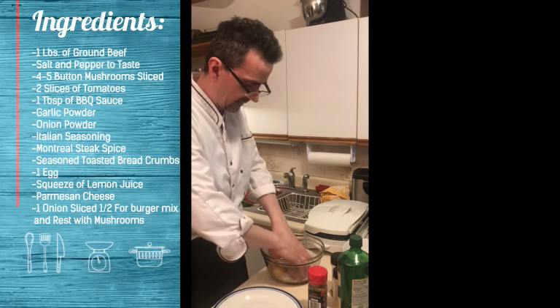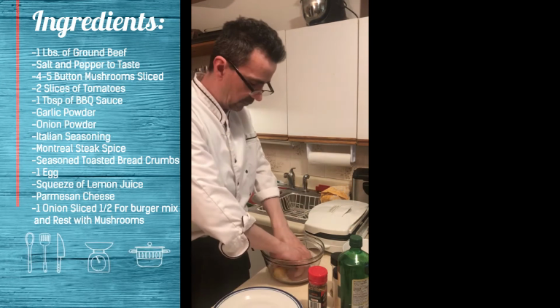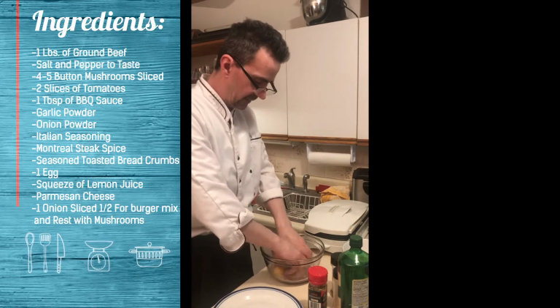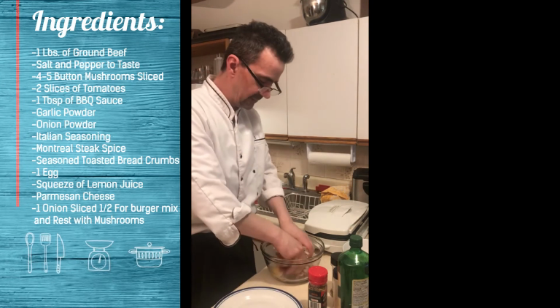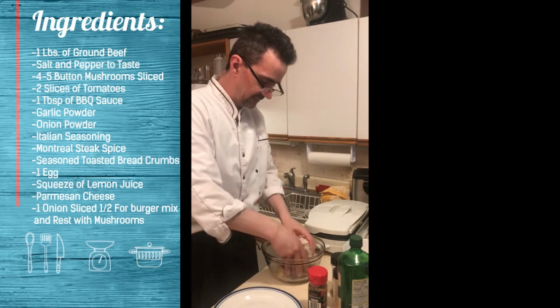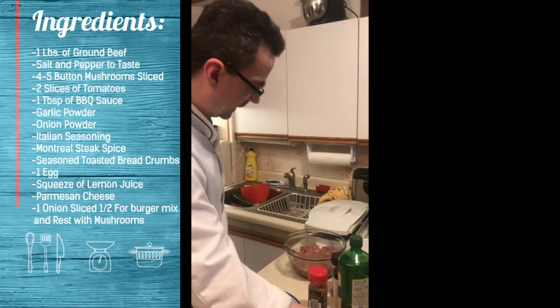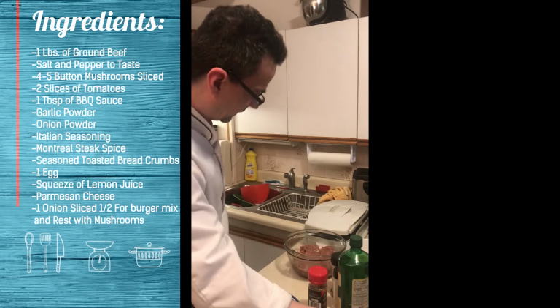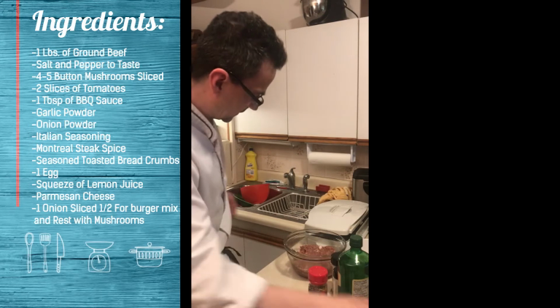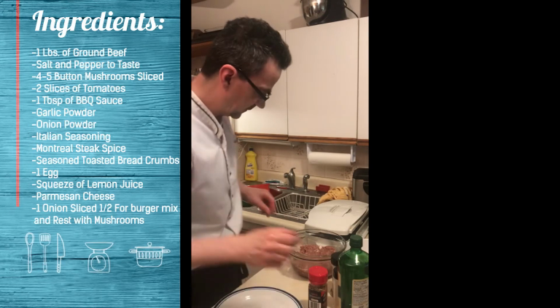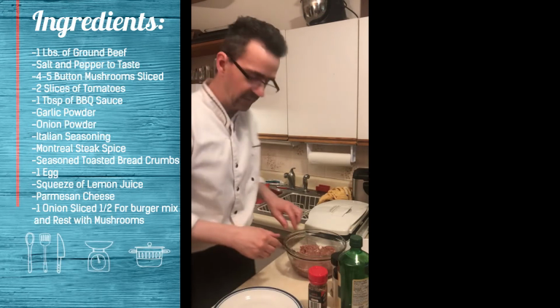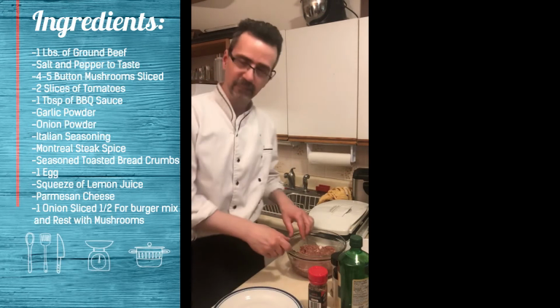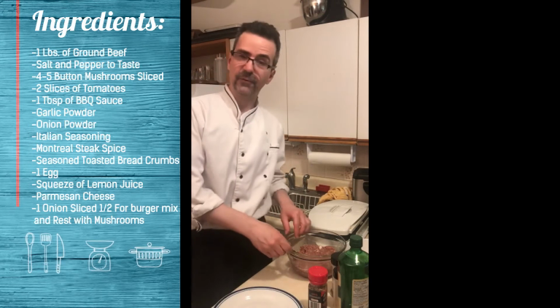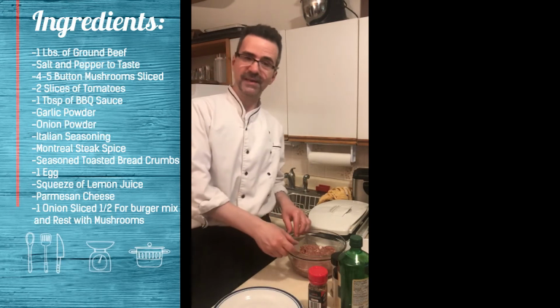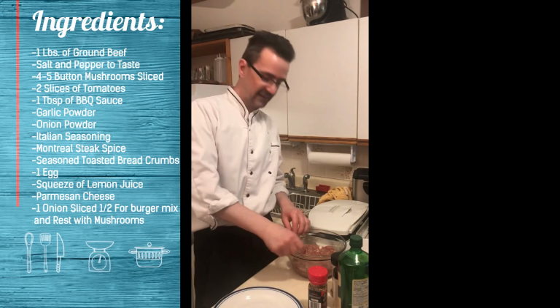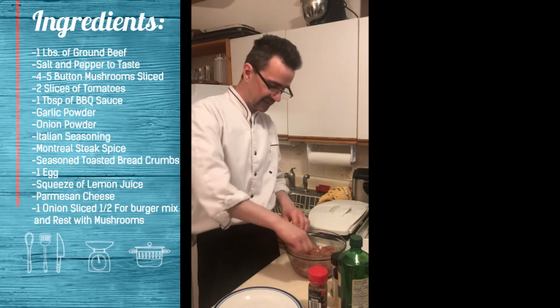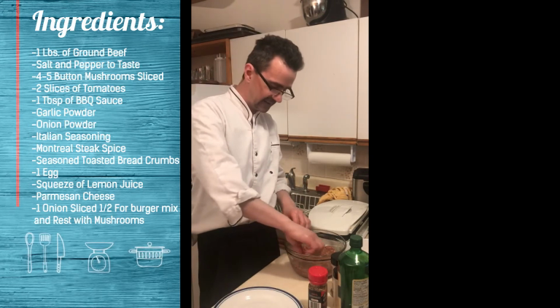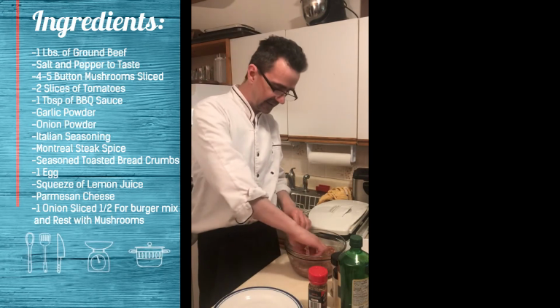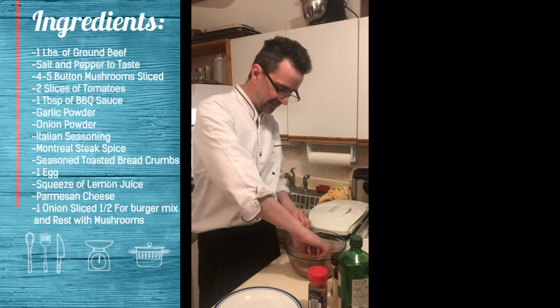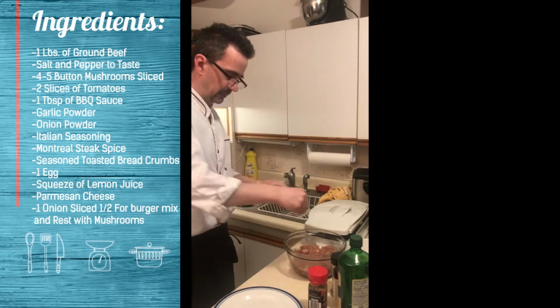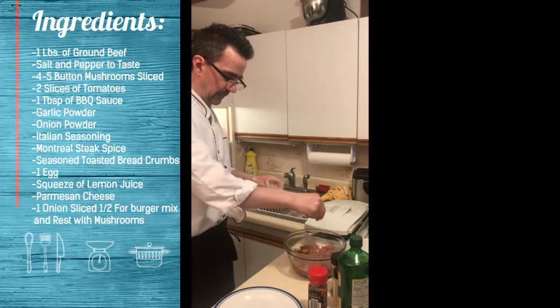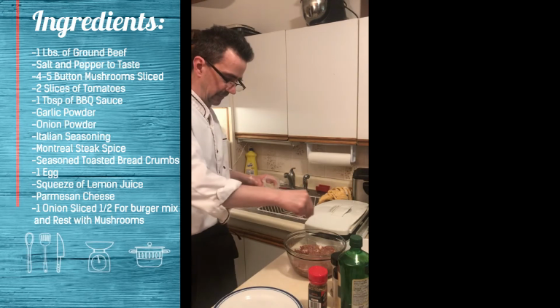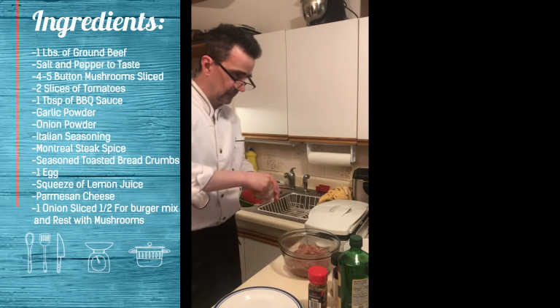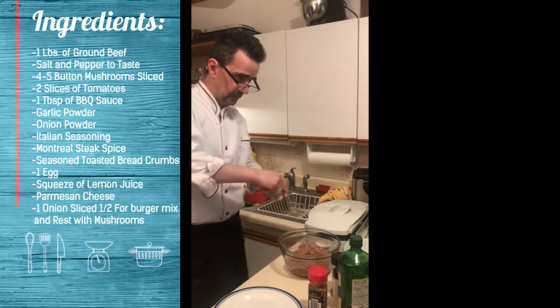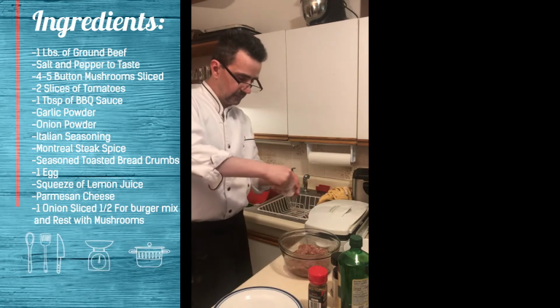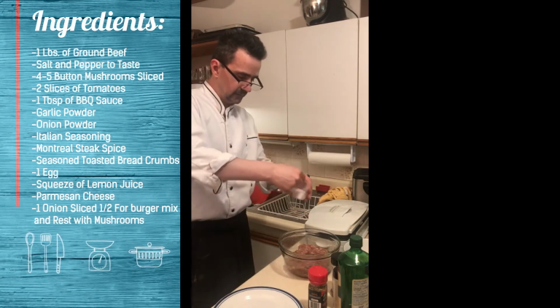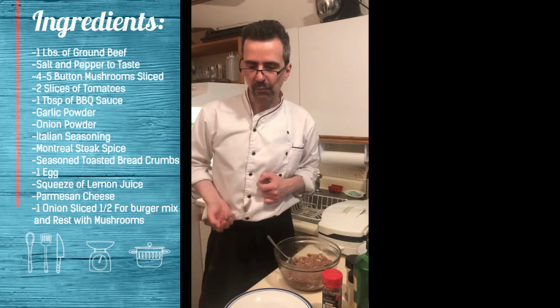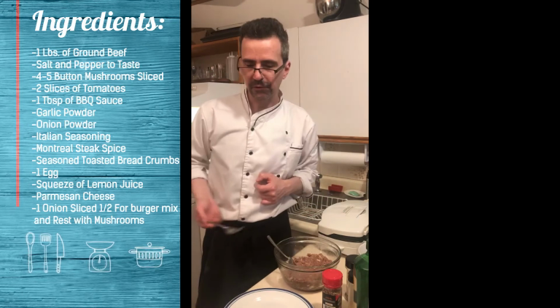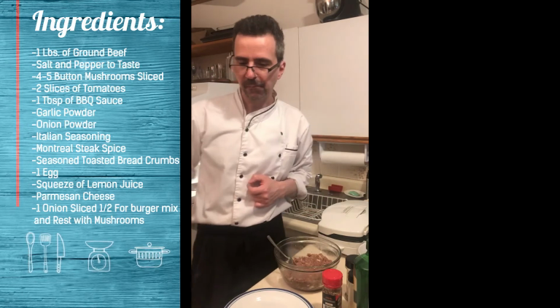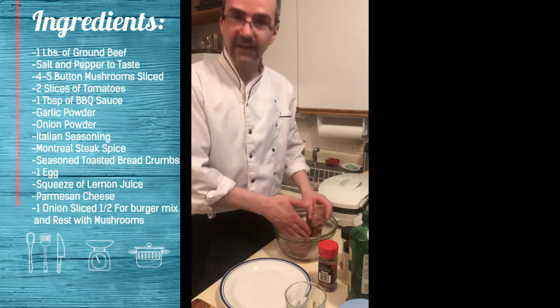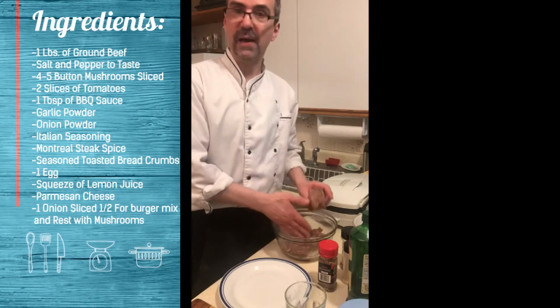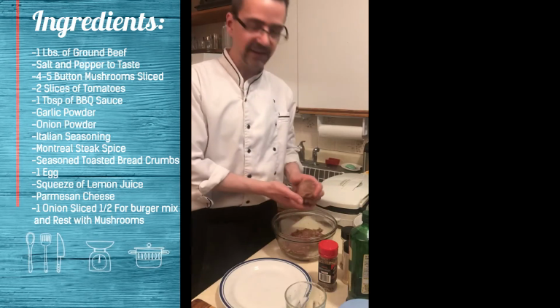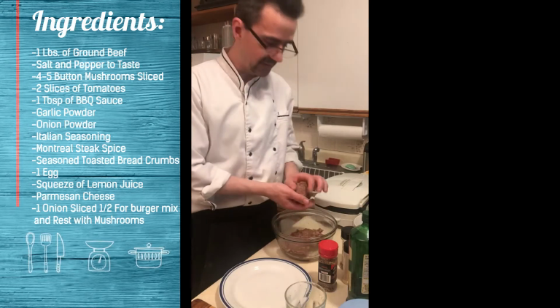Let's mix it all up. These are usually fried for a little, just to taste. Pepper, a touch of salt — good burger, nice patties.